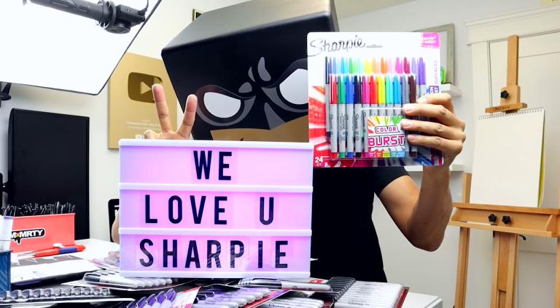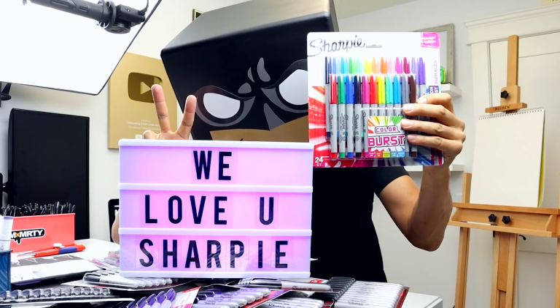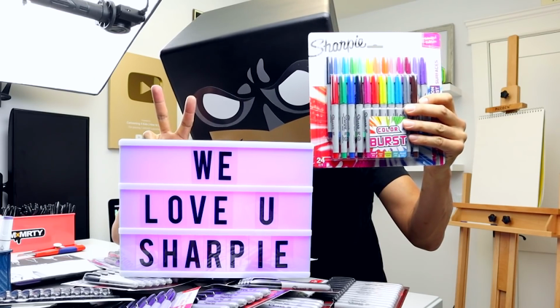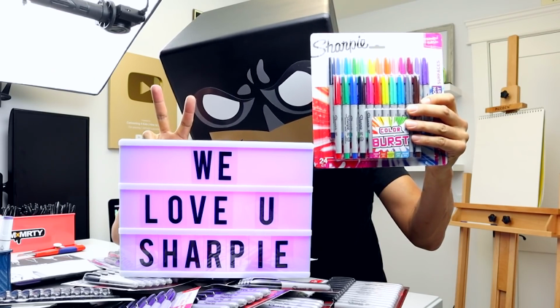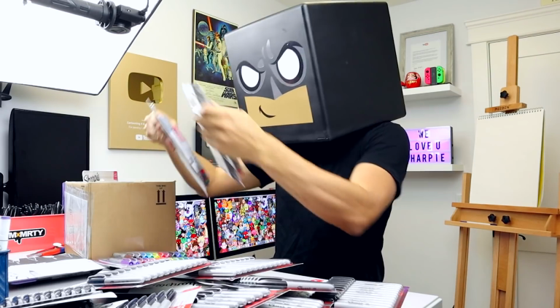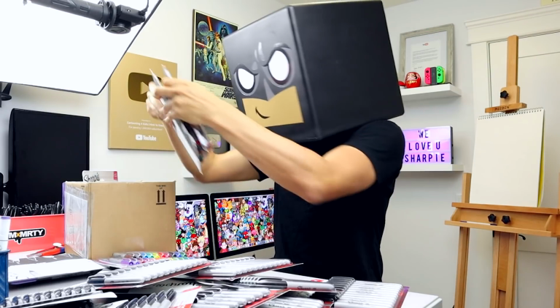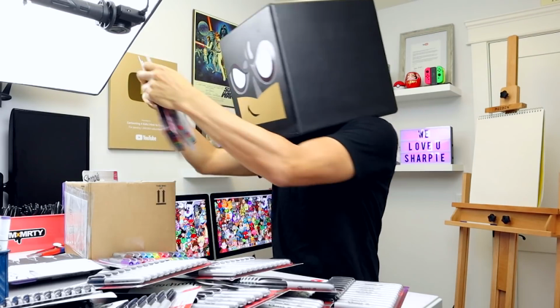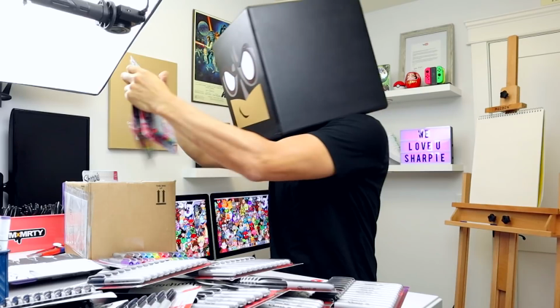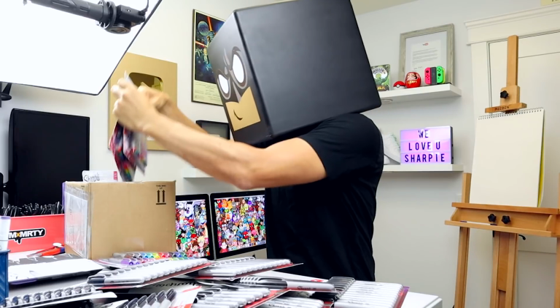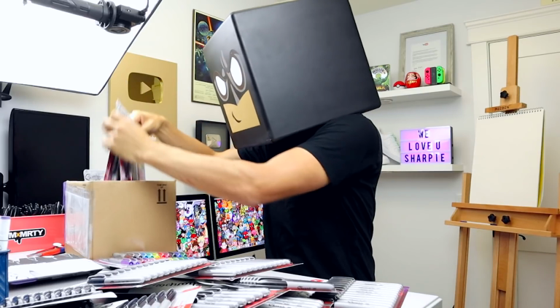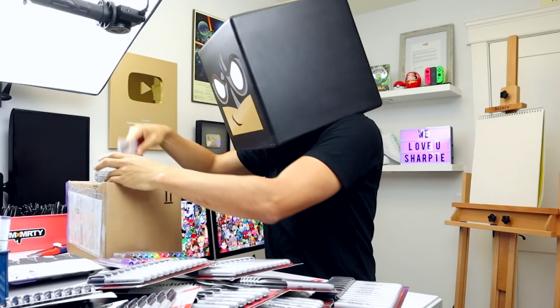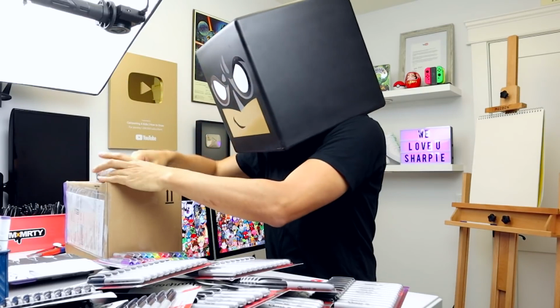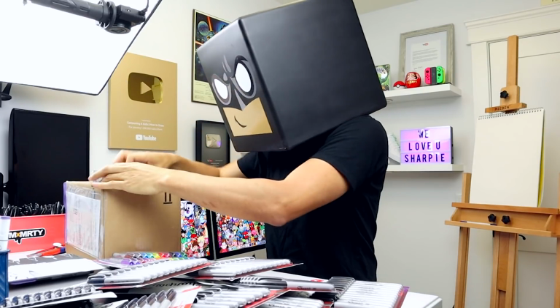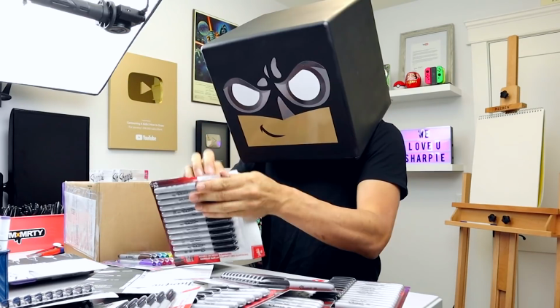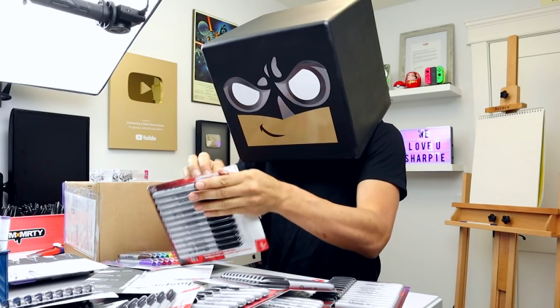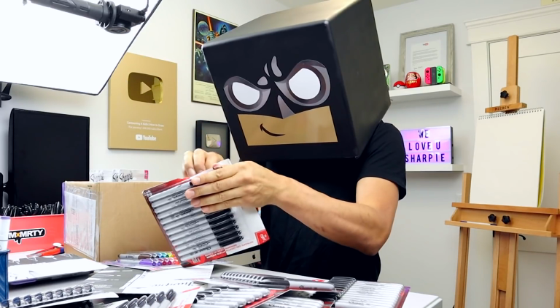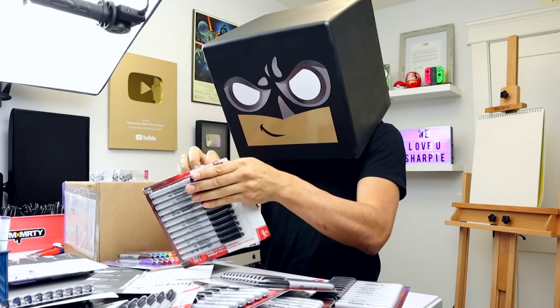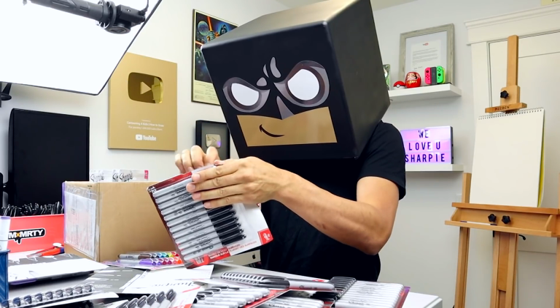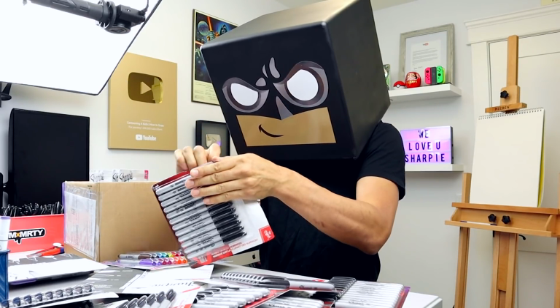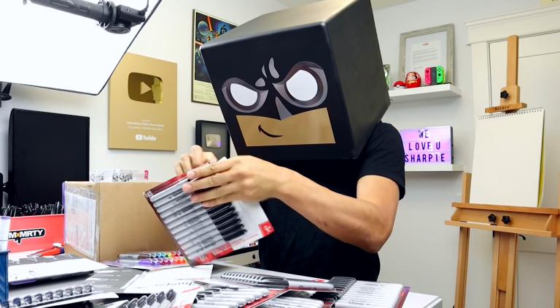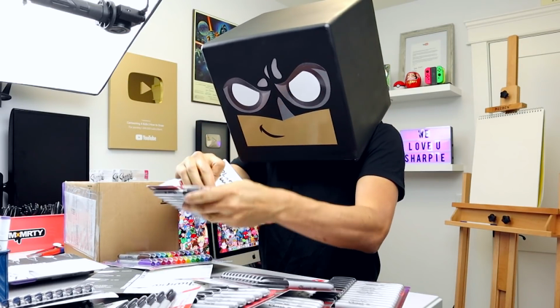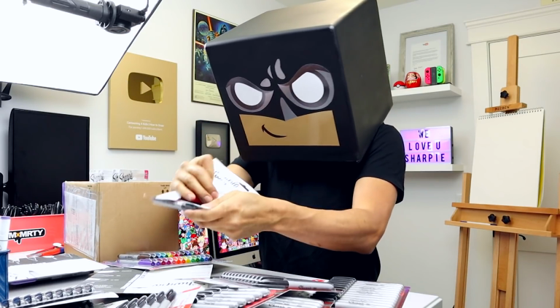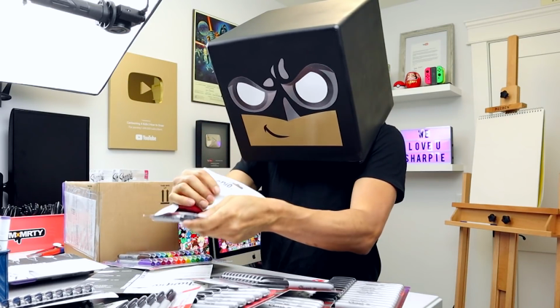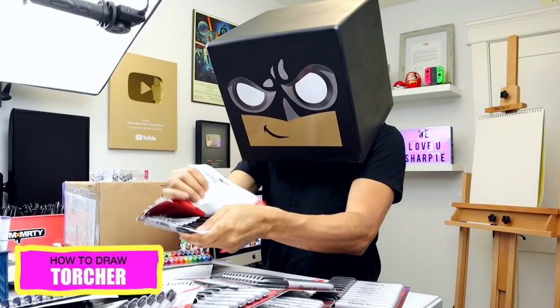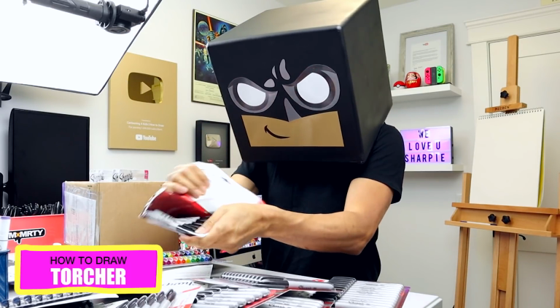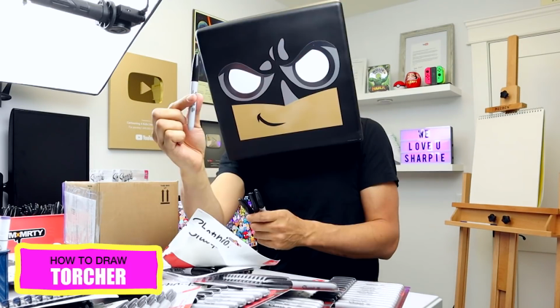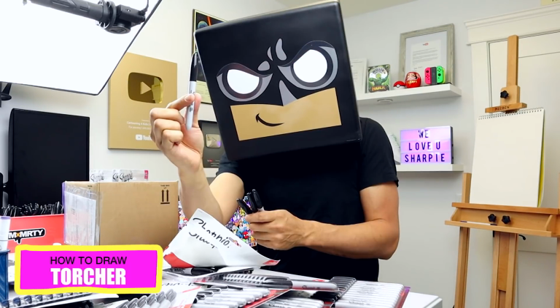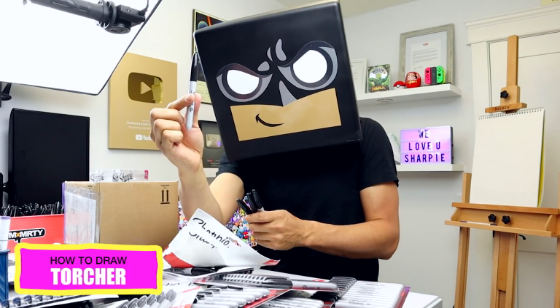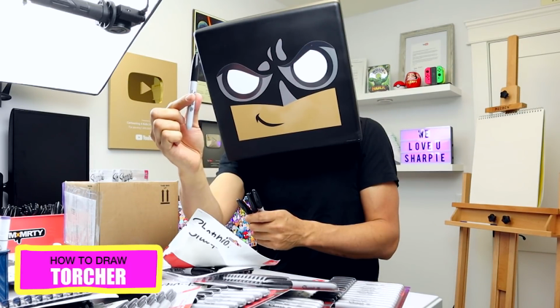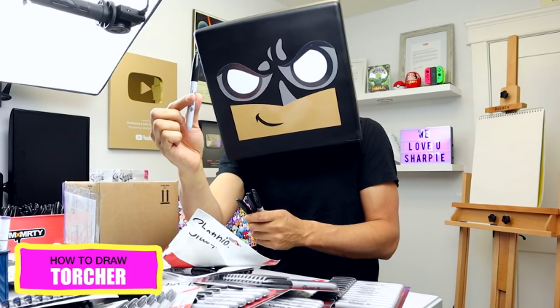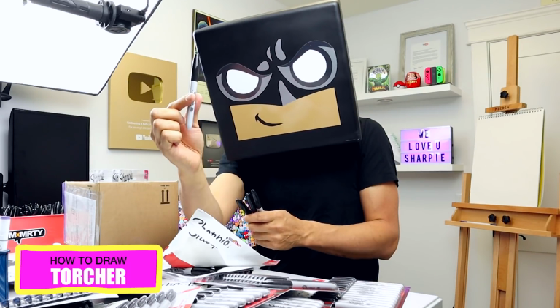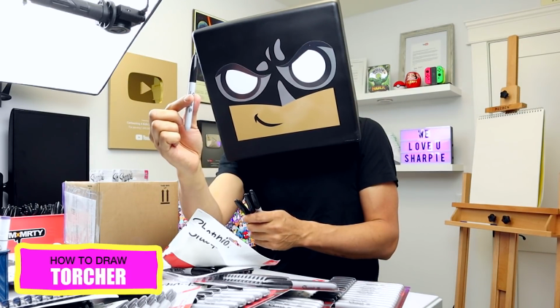I'm gonna save these color pens for another project, so for now let's grab one of these black pens because today we're gonna be drawing Torture from Roblox.